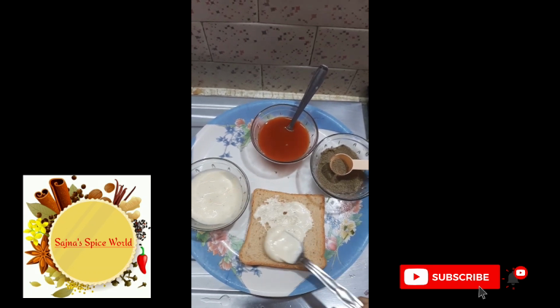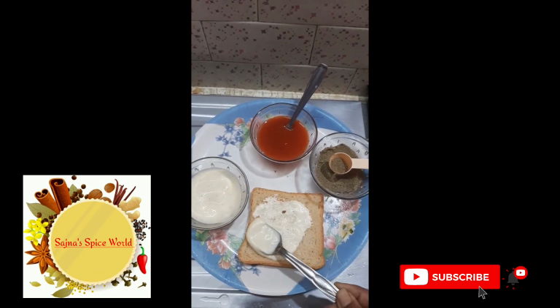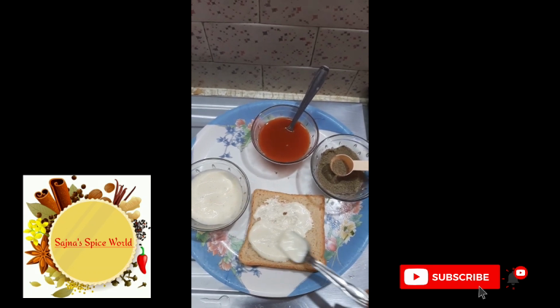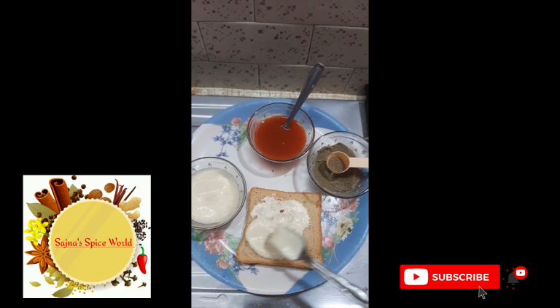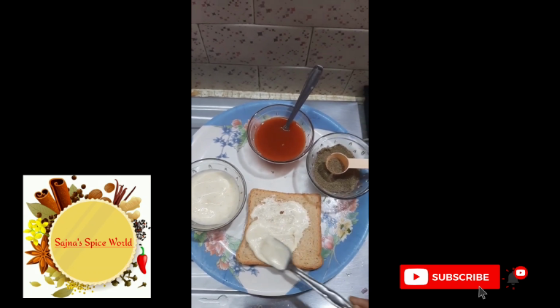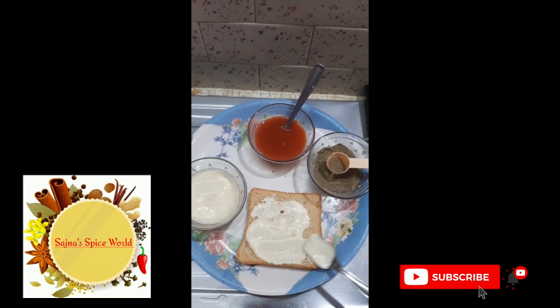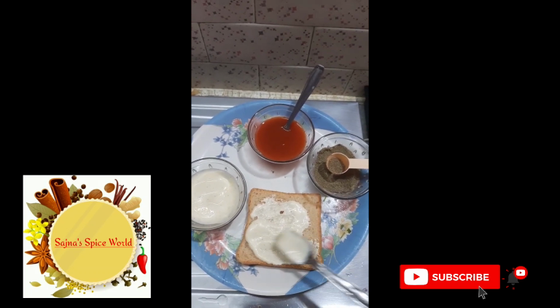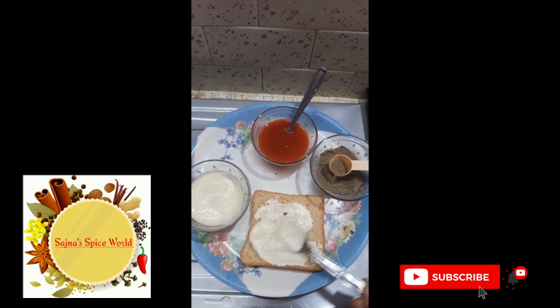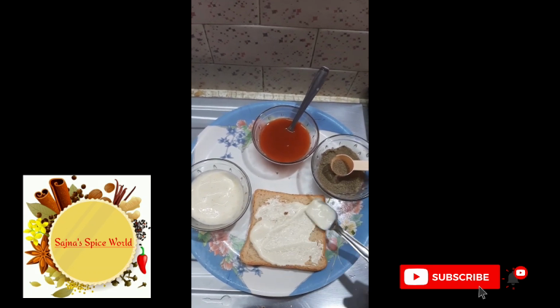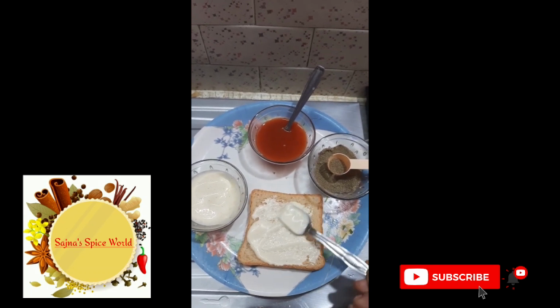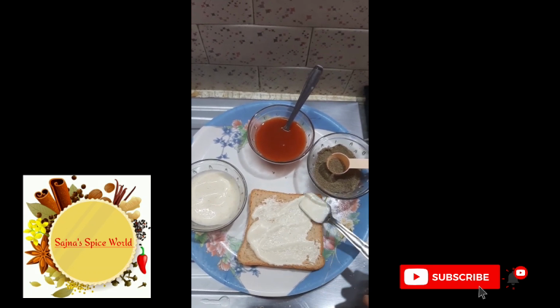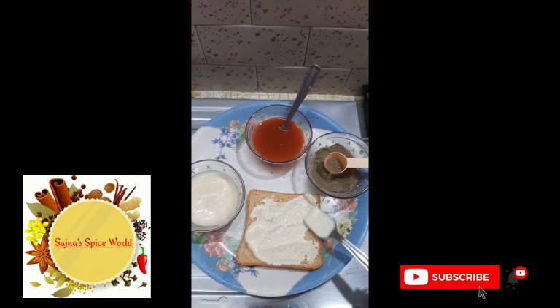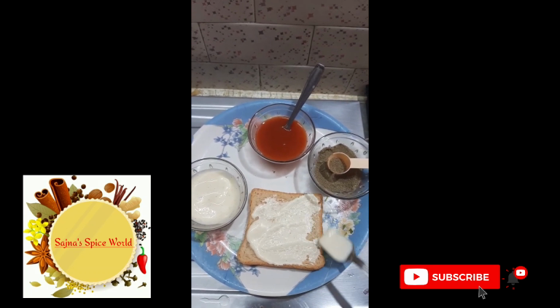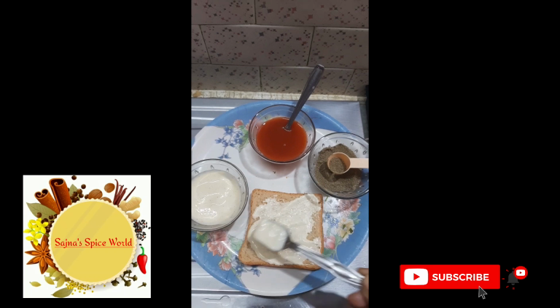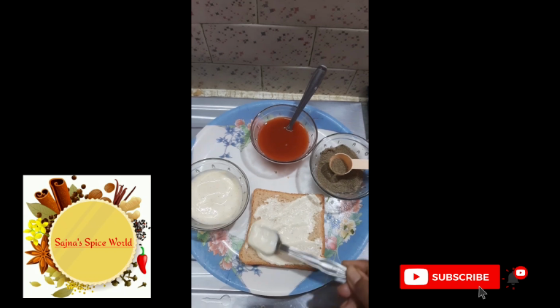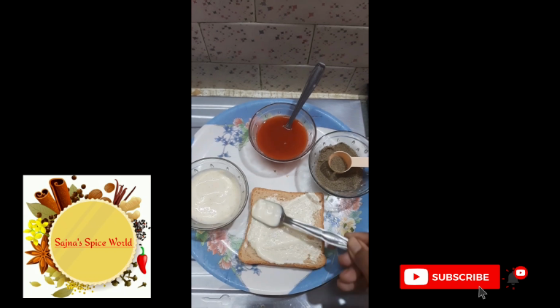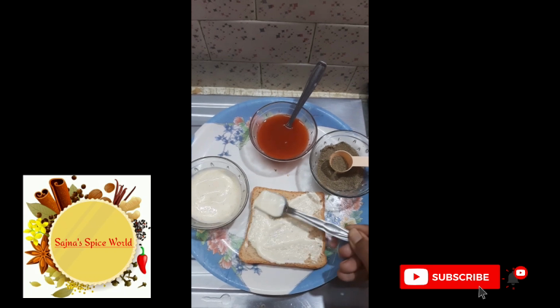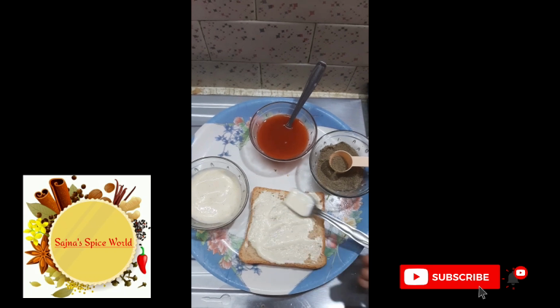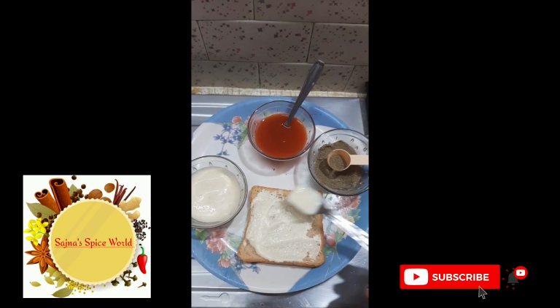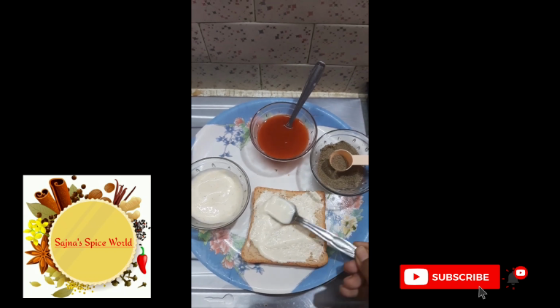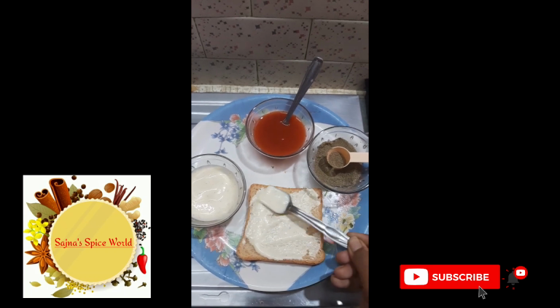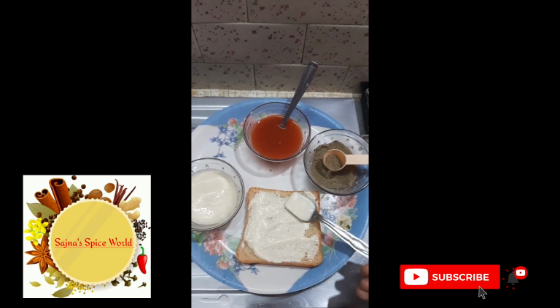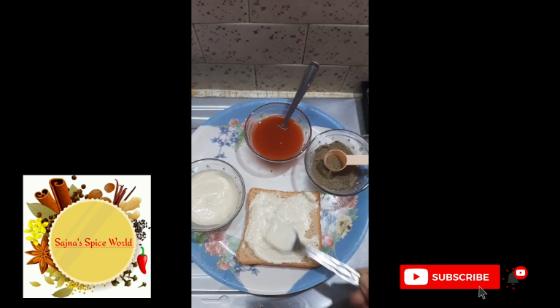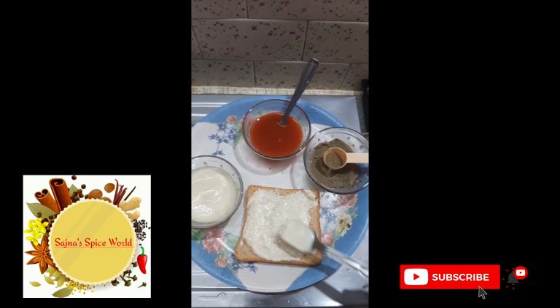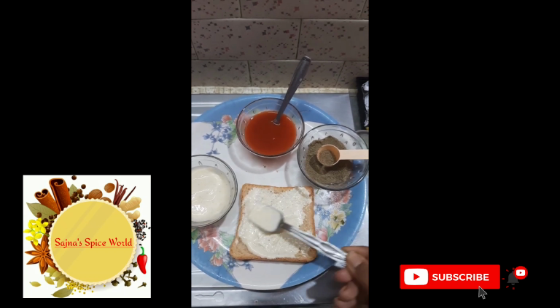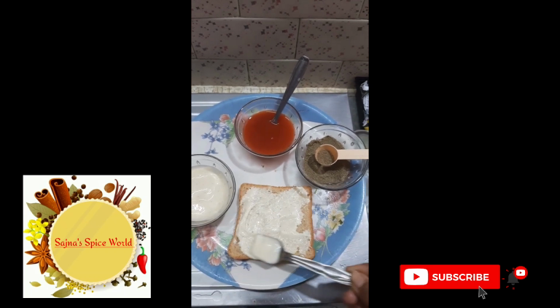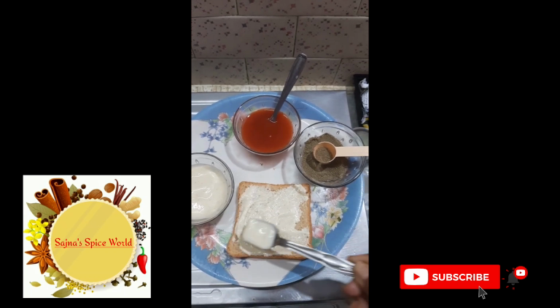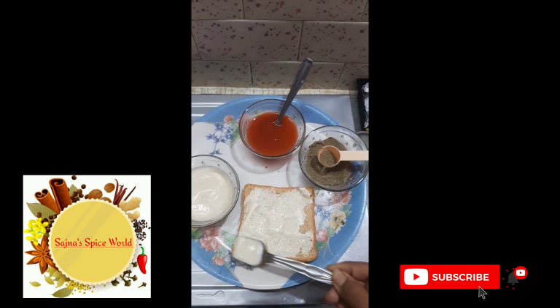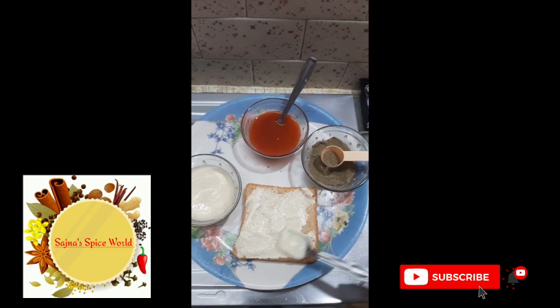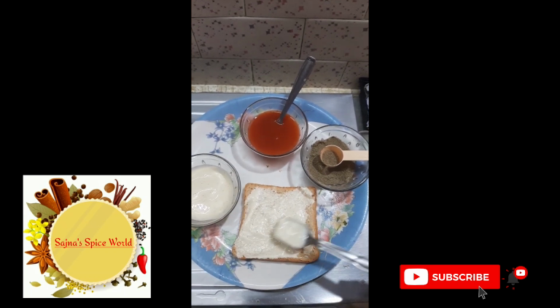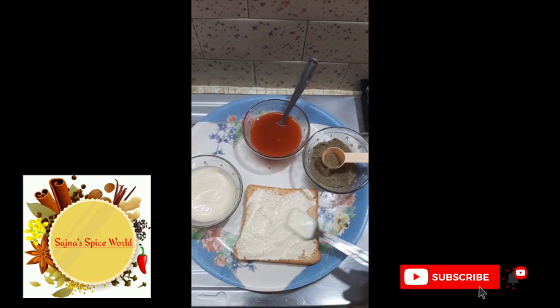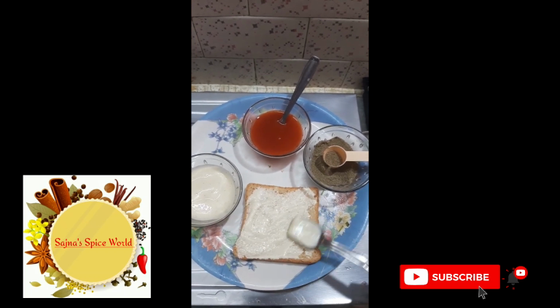How do you know how to do it? Please tell us in the comments. Now we apply the mayonnaise on the bread.